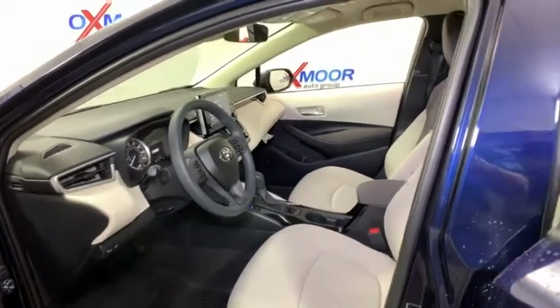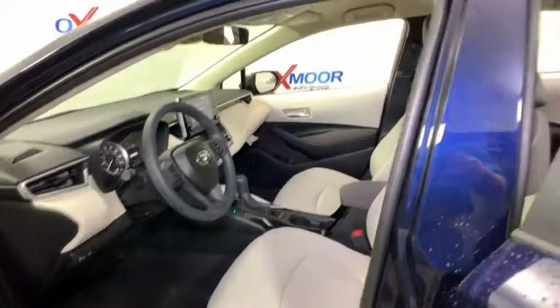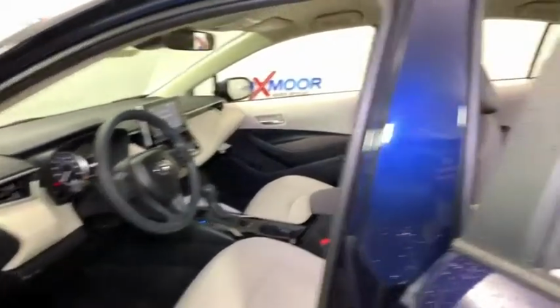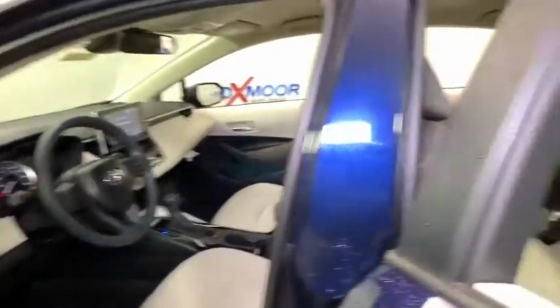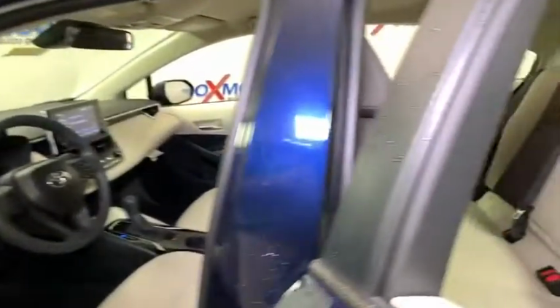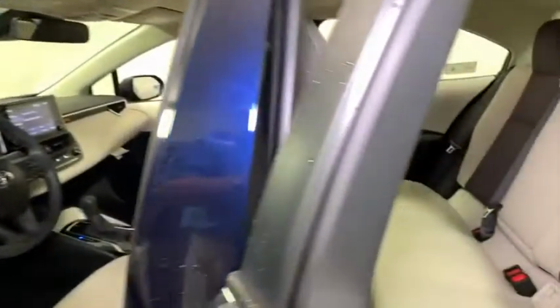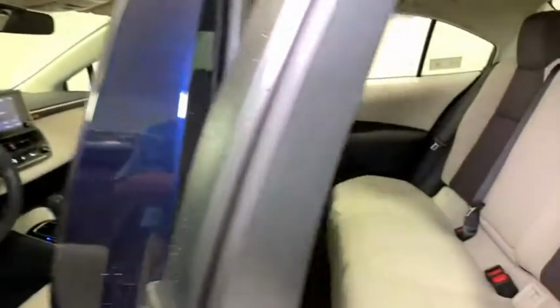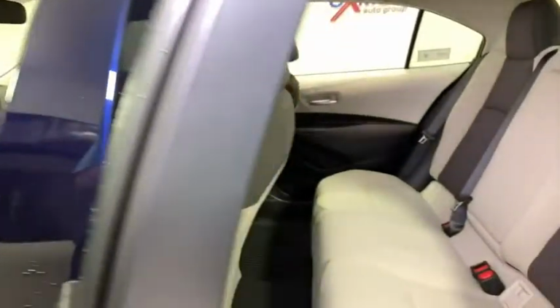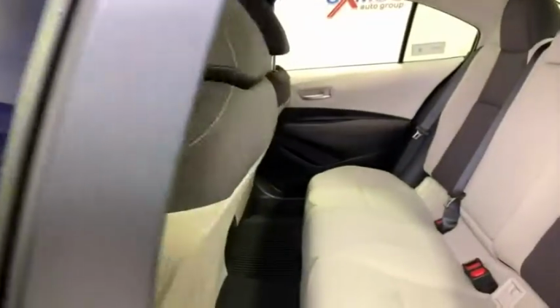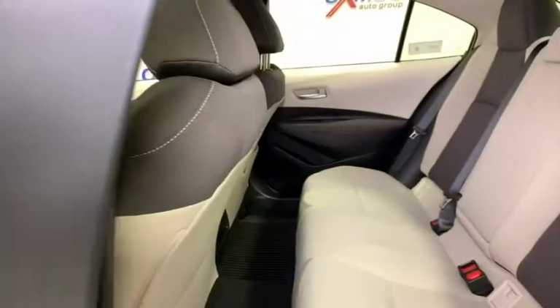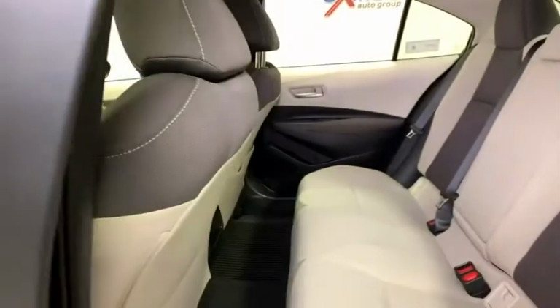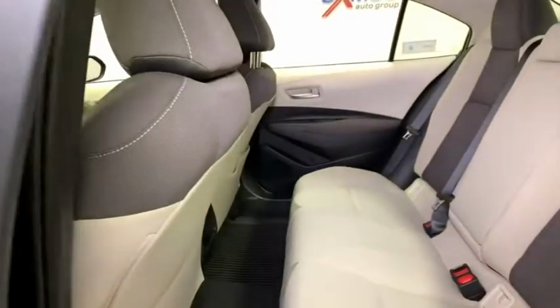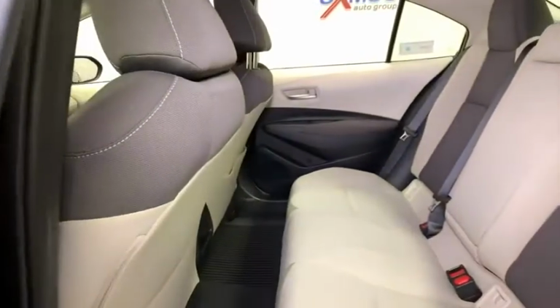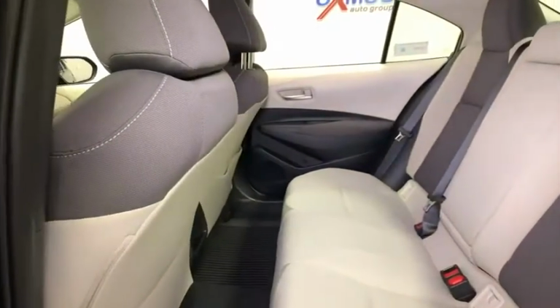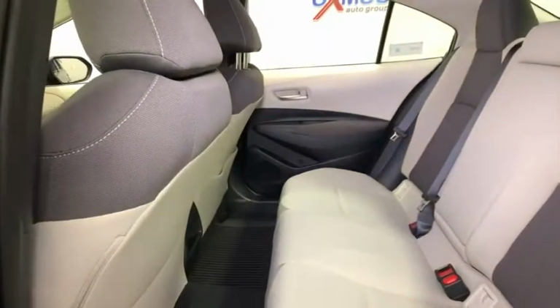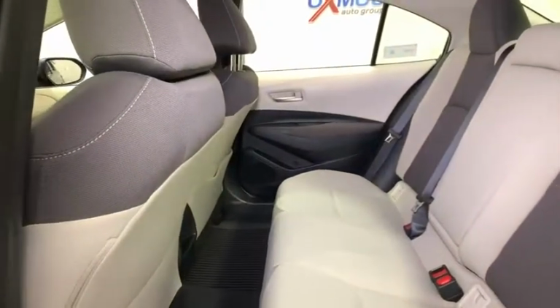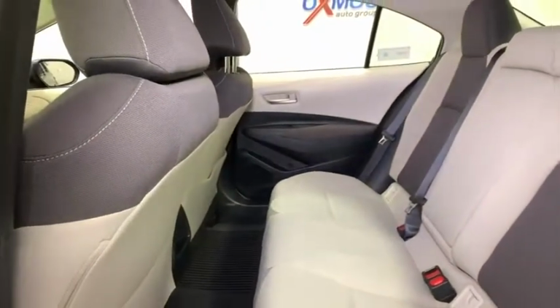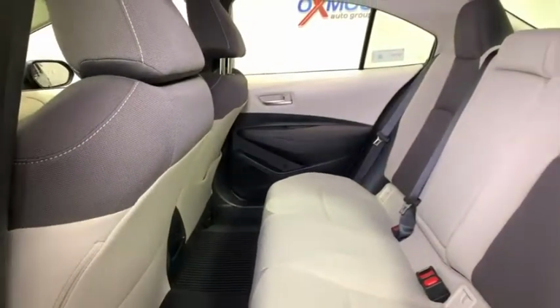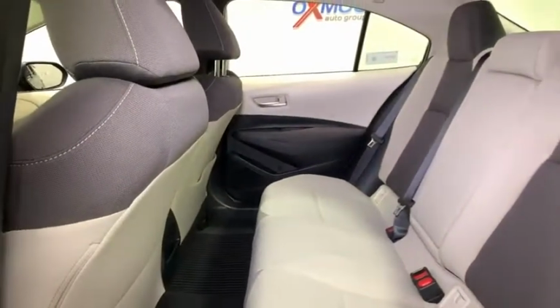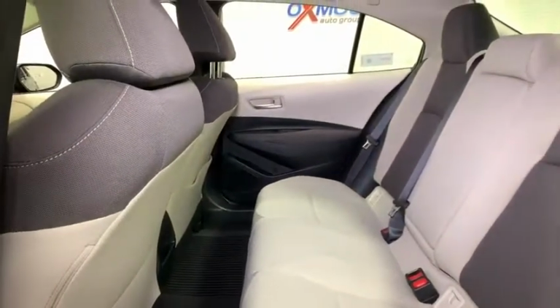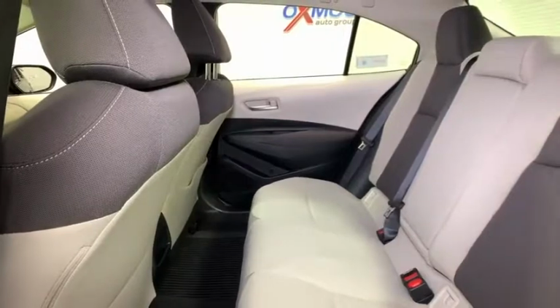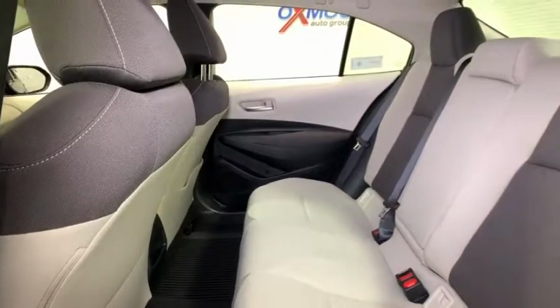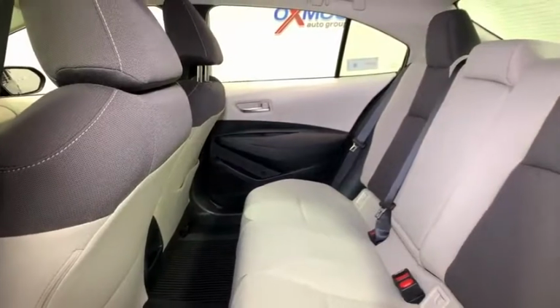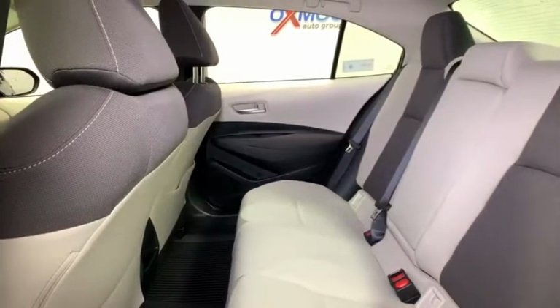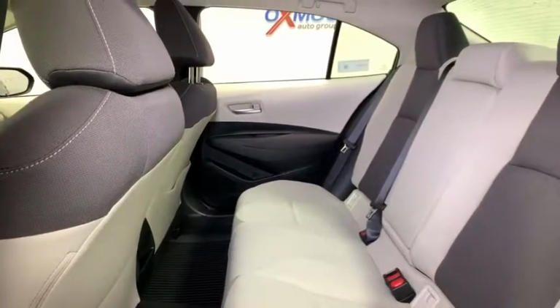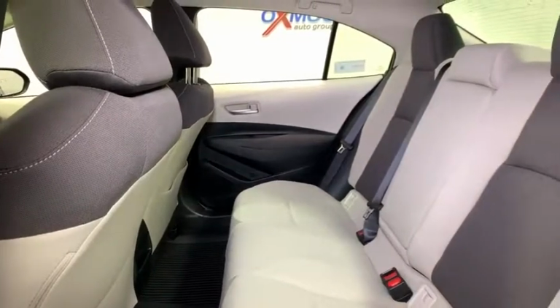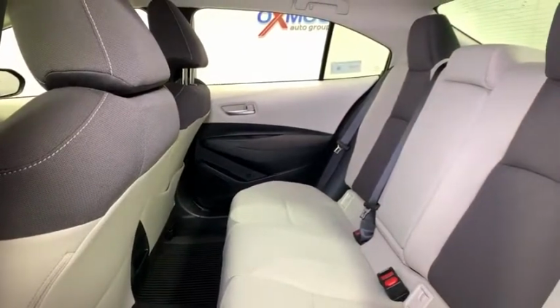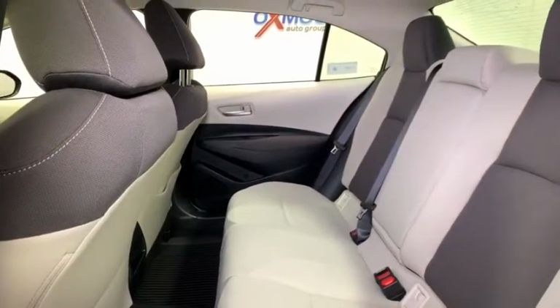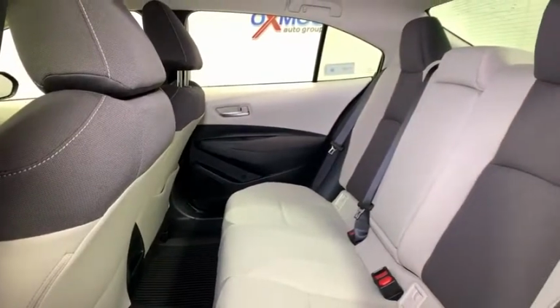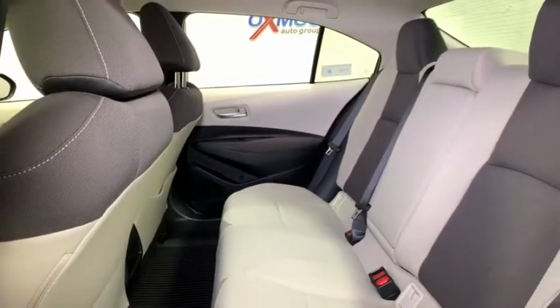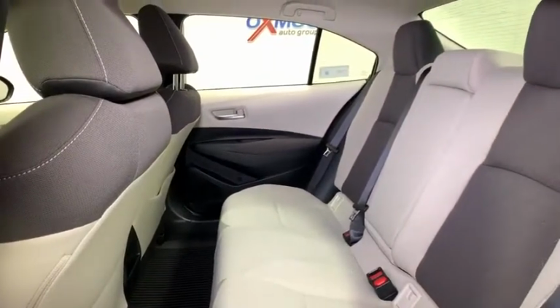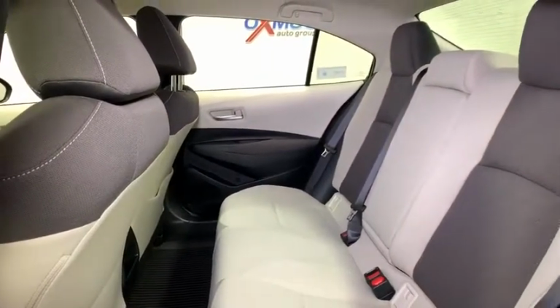Front bucket seats, passenger vanity mirror, speed control. Come take a test drive today.